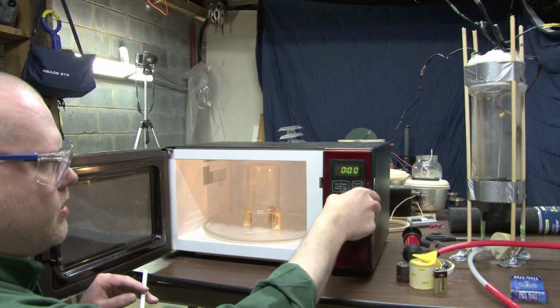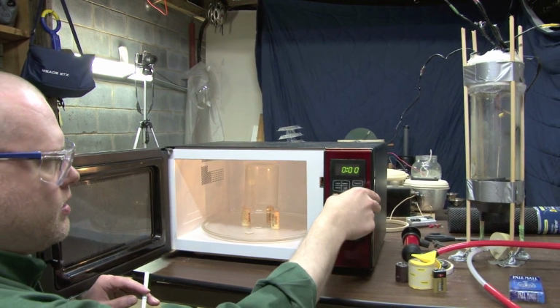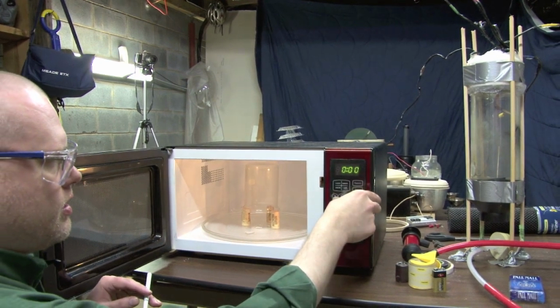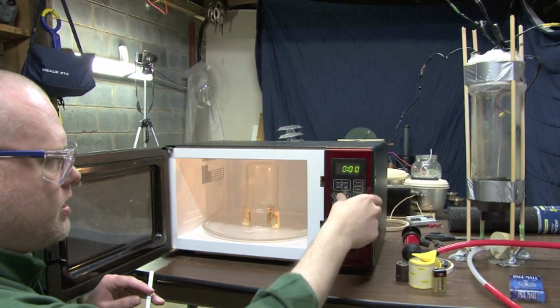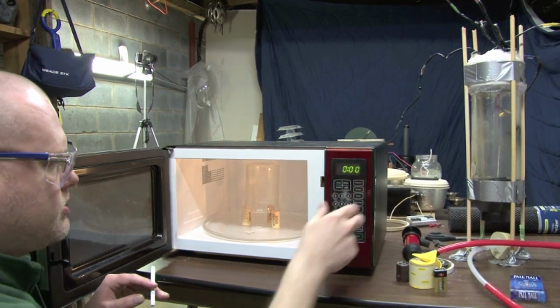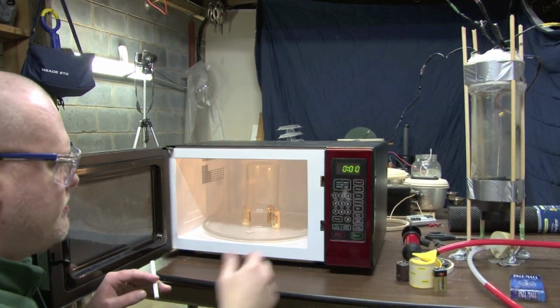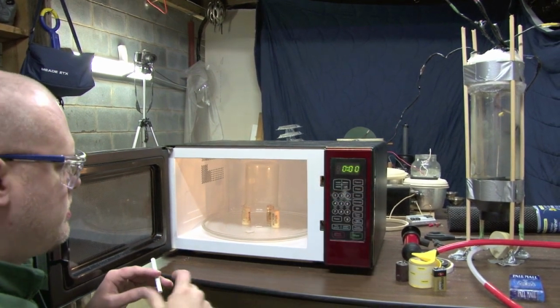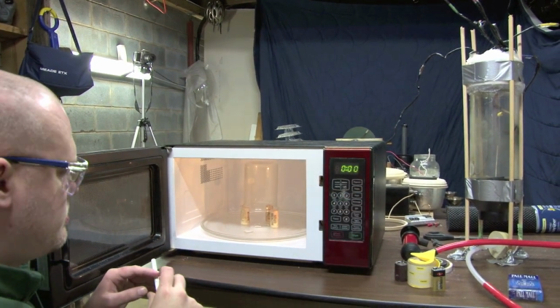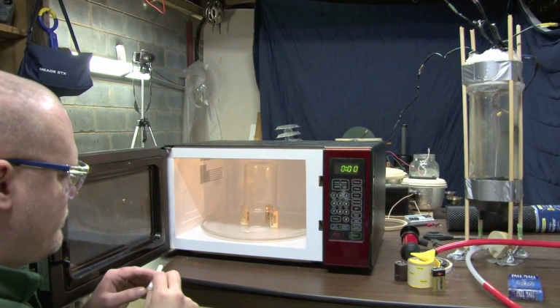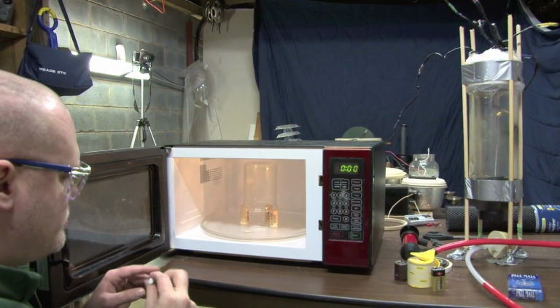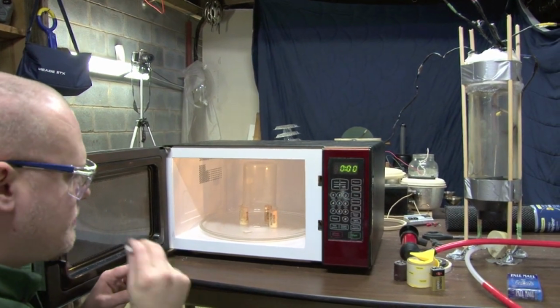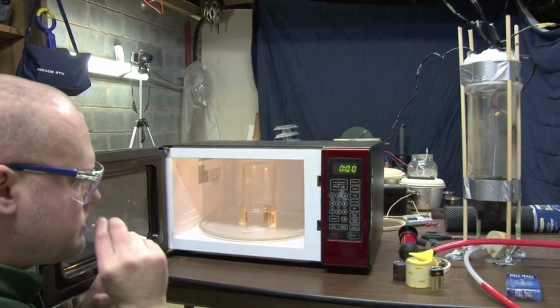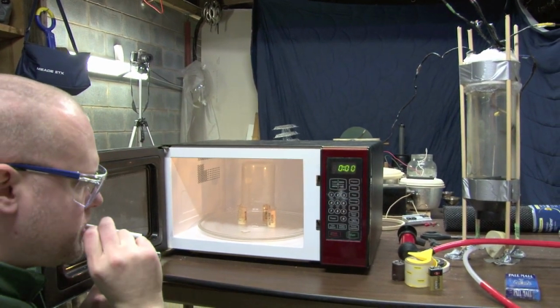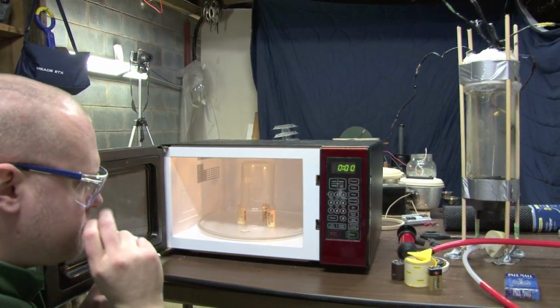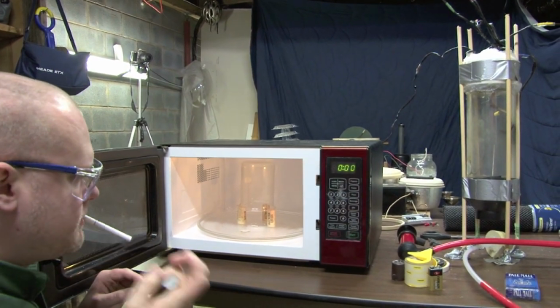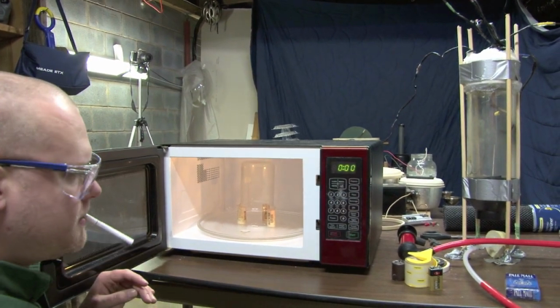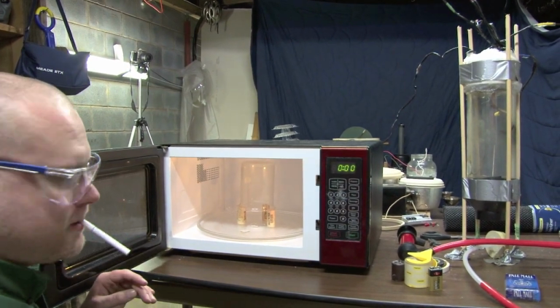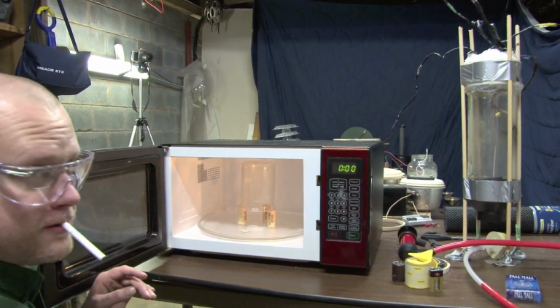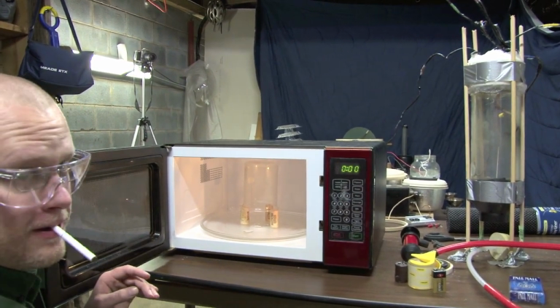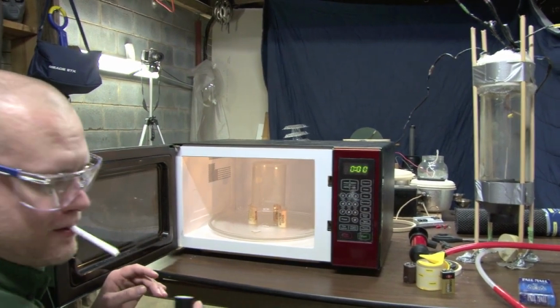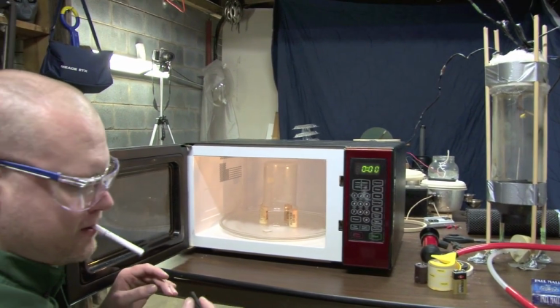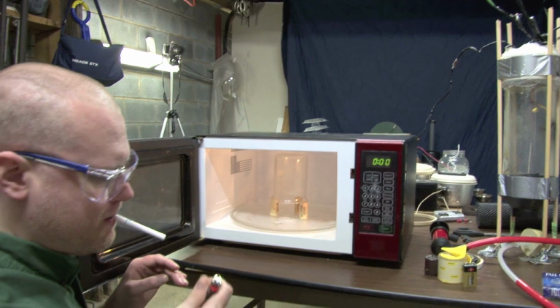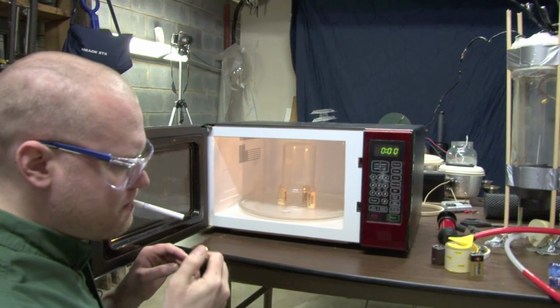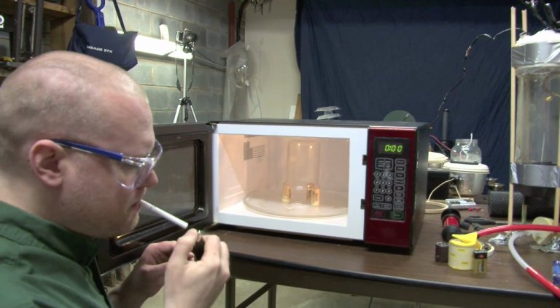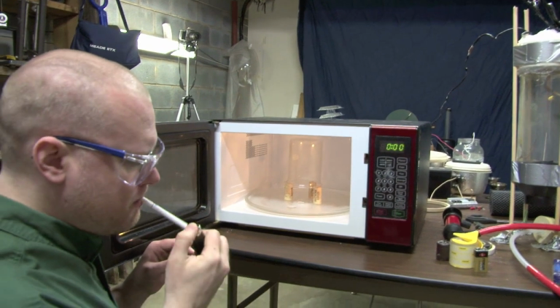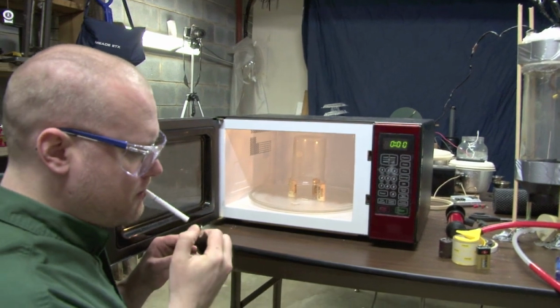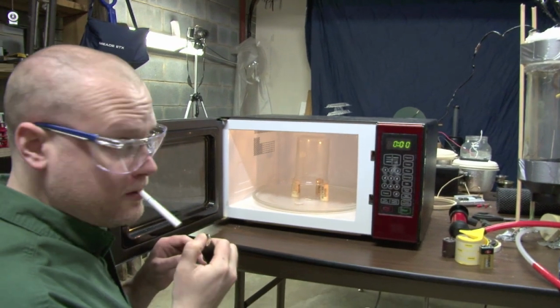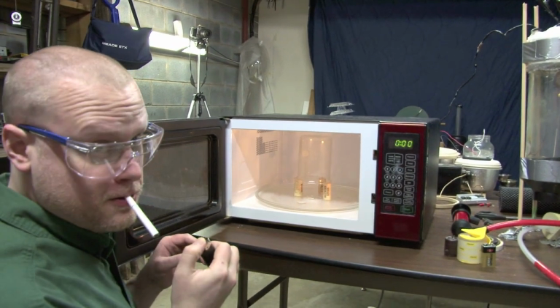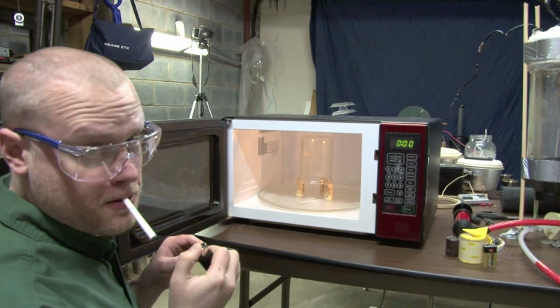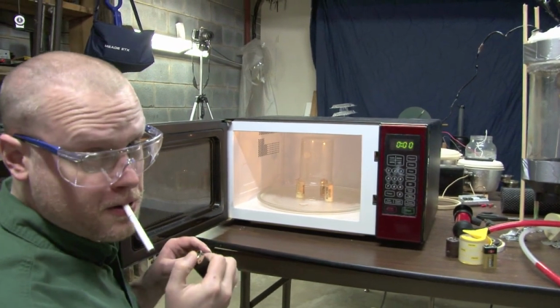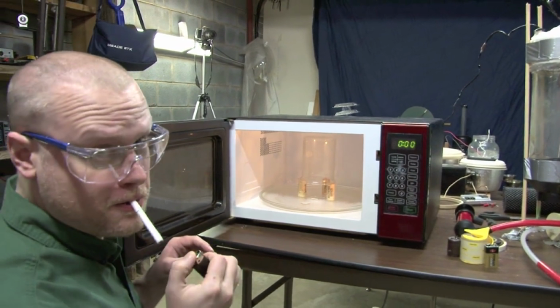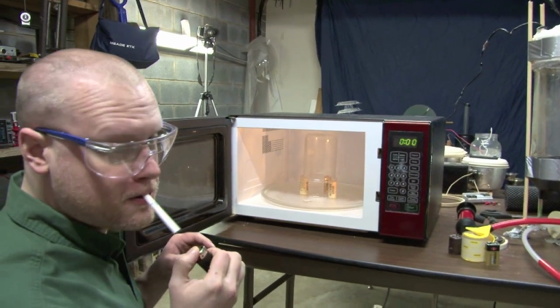I guess we have to close it first. So the first thing I'll do is light up the cigarette. Don't do this at home, kids.